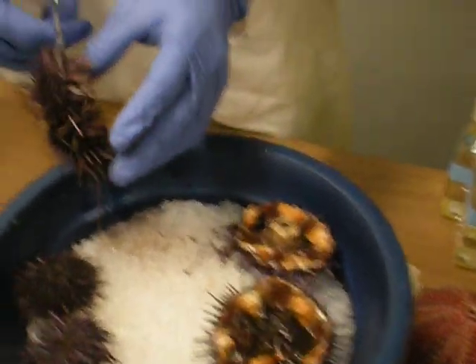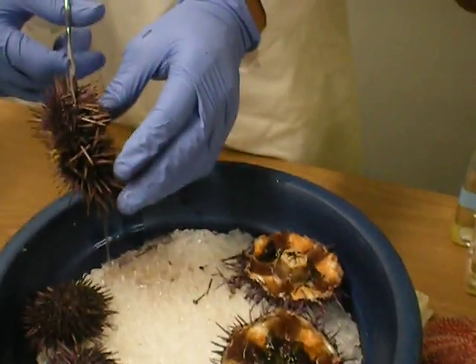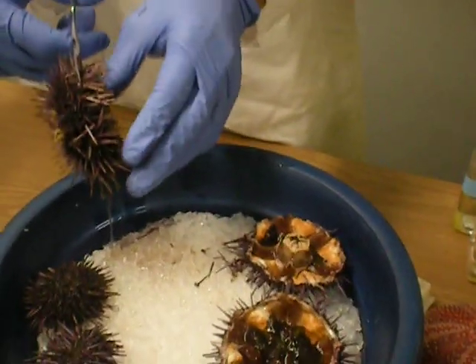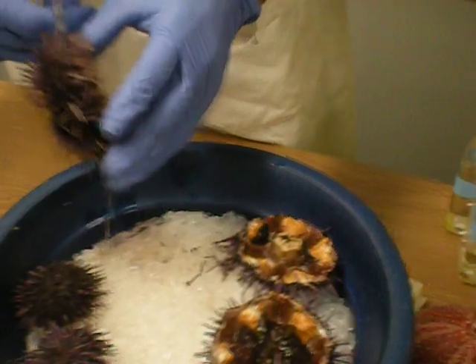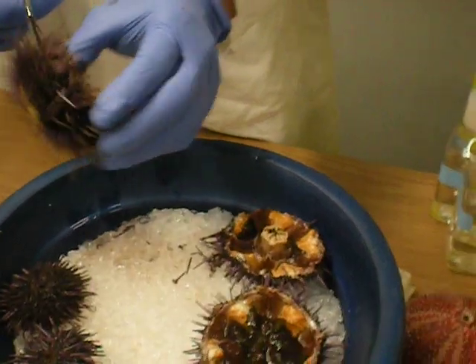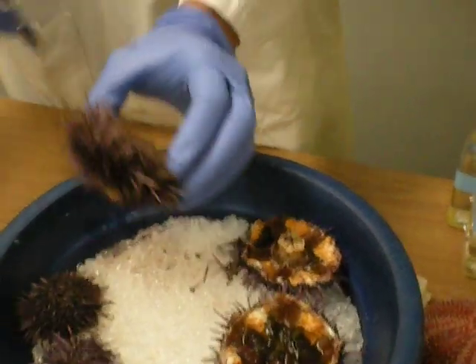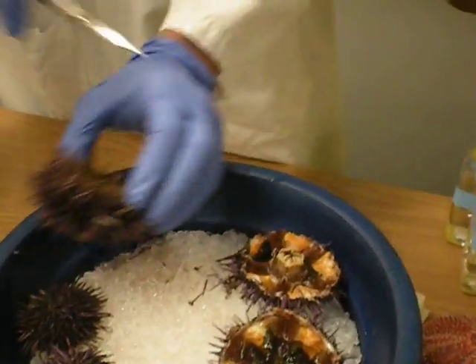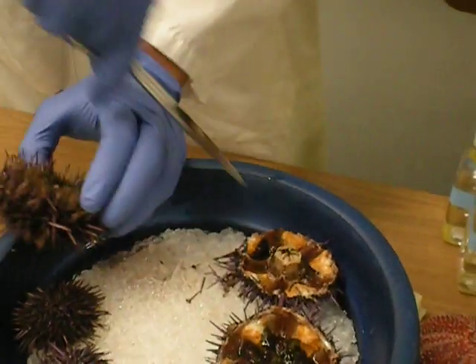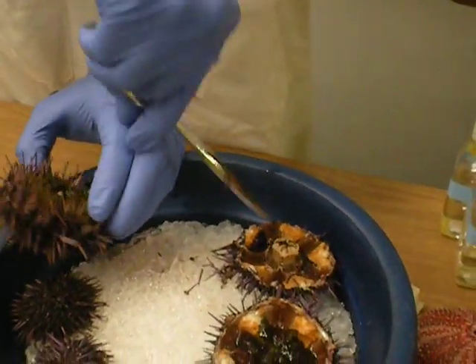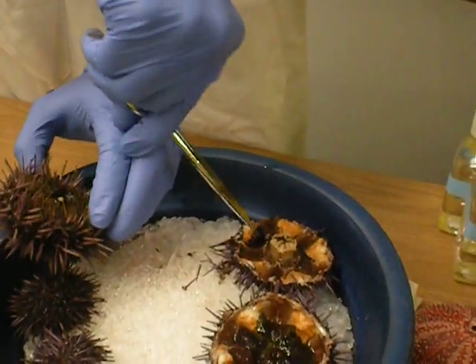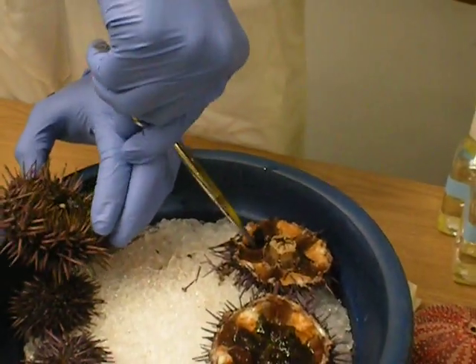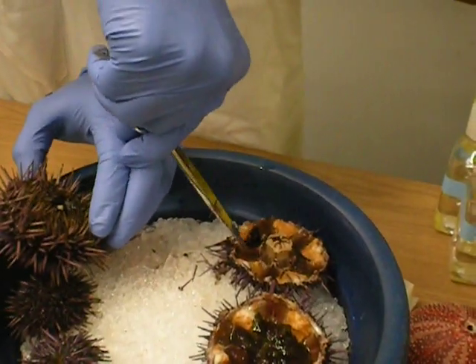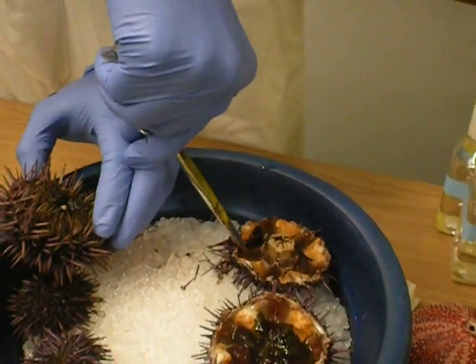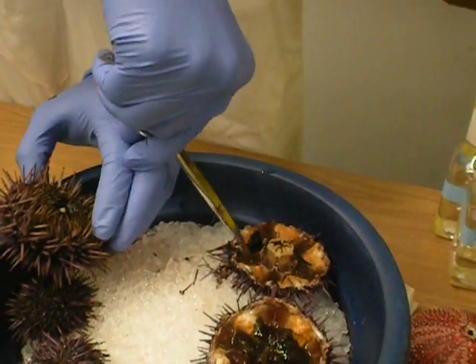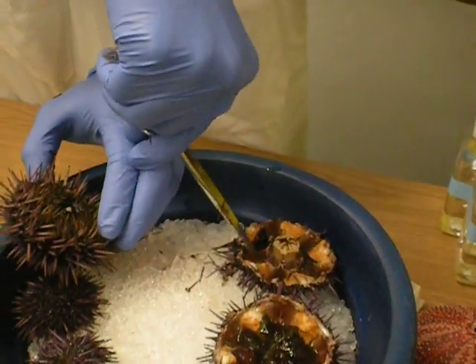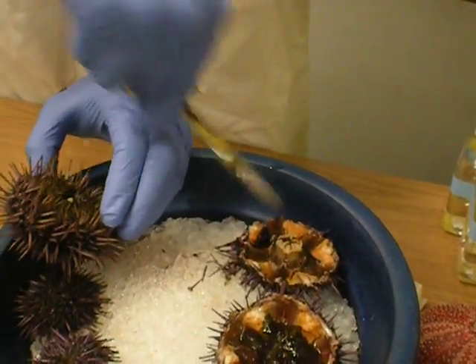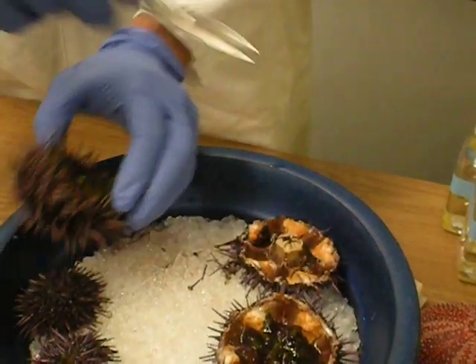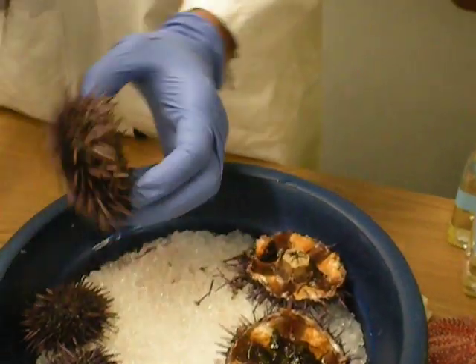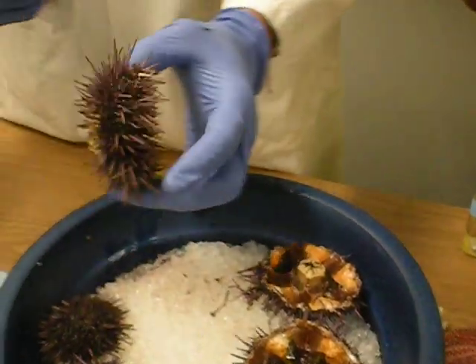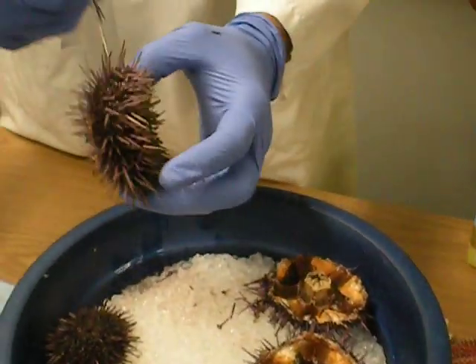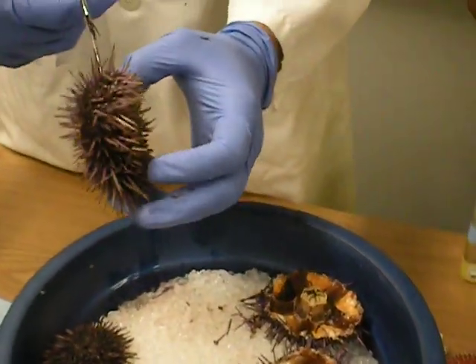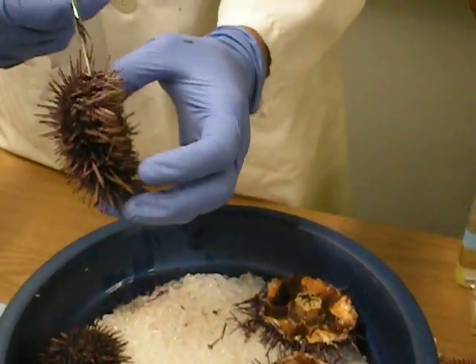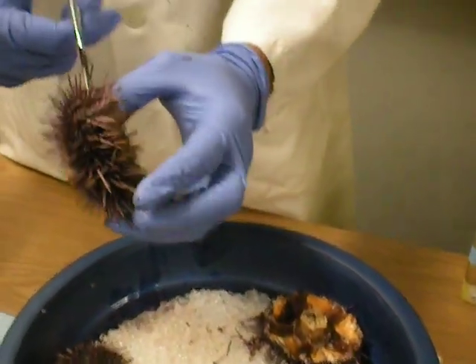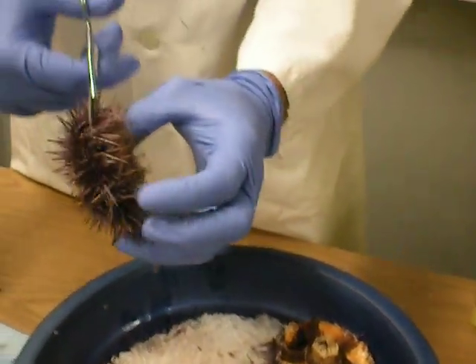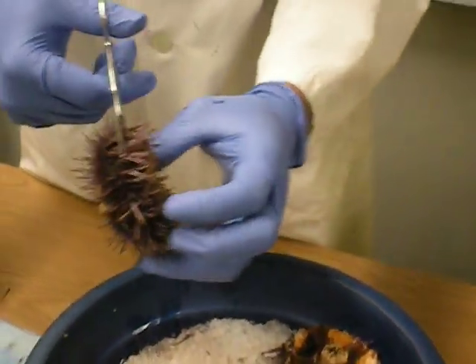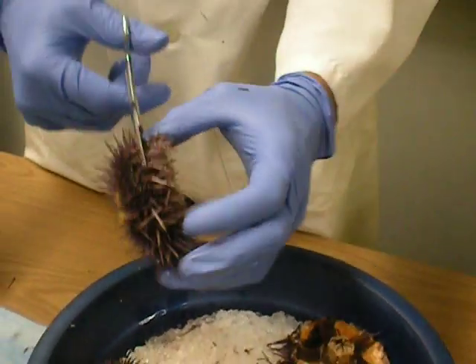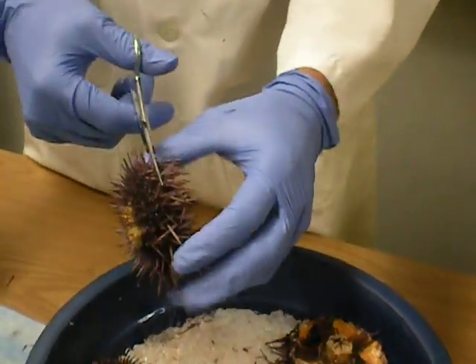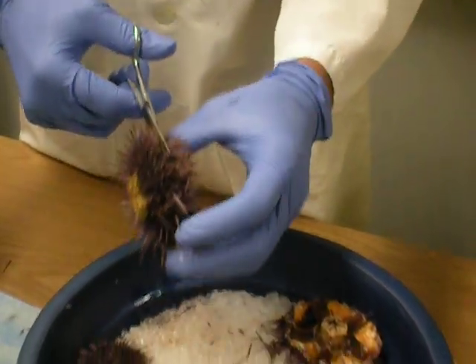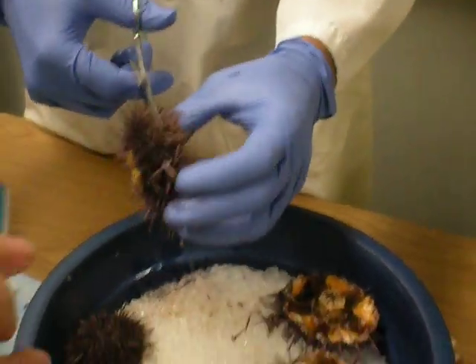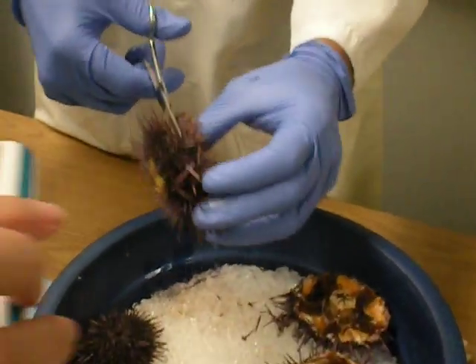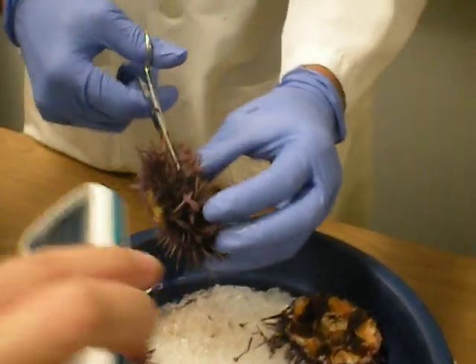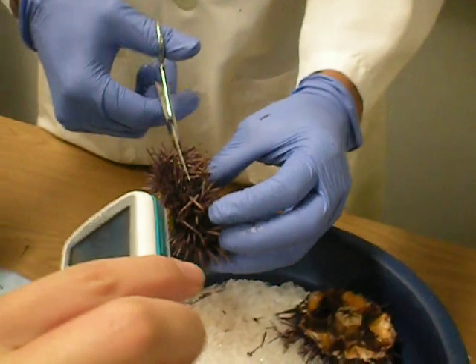I would think the meat is this part right here, the orange part, right? No, the orange part's the gonads. That's right, yeah.